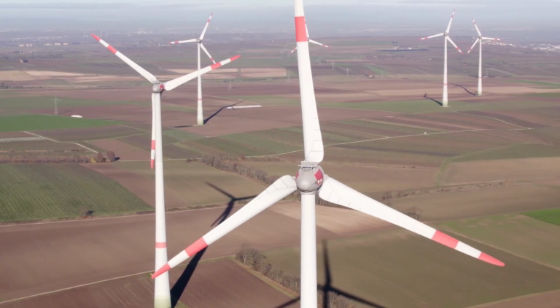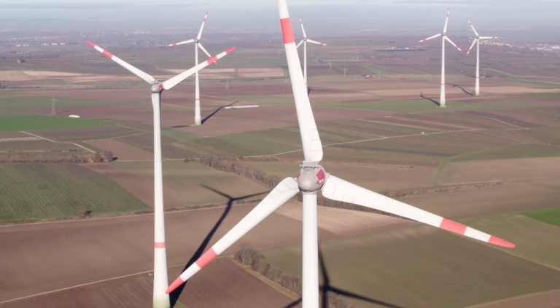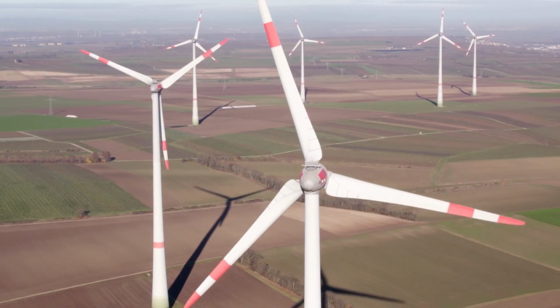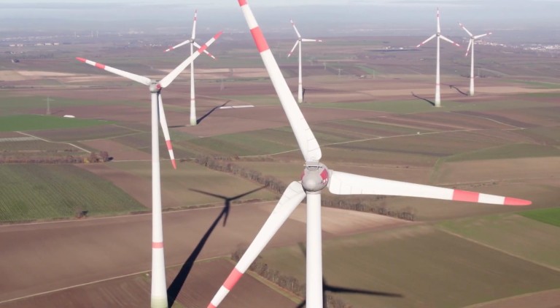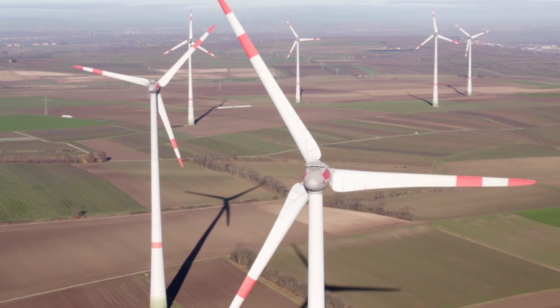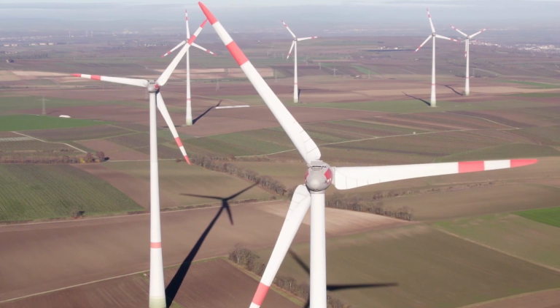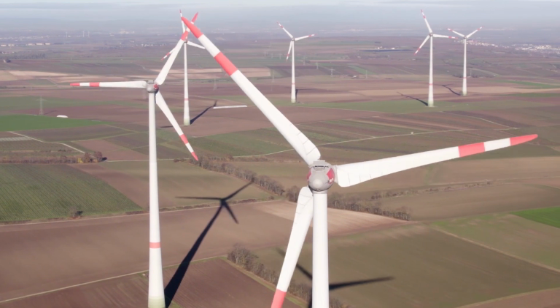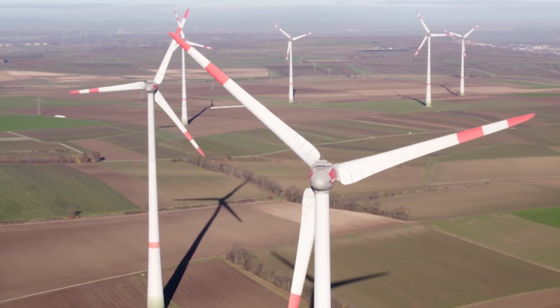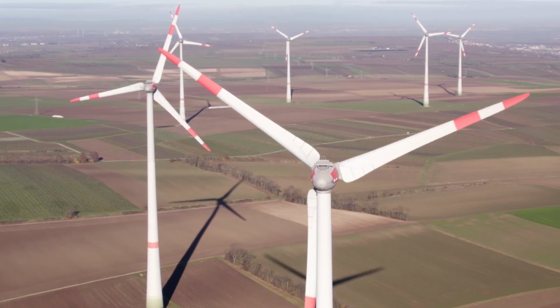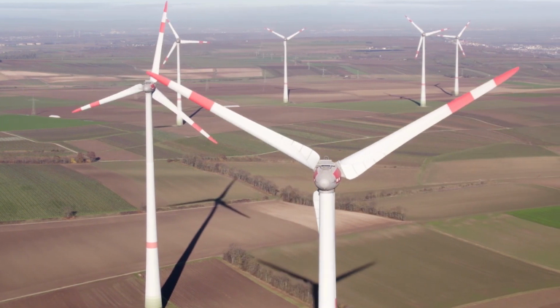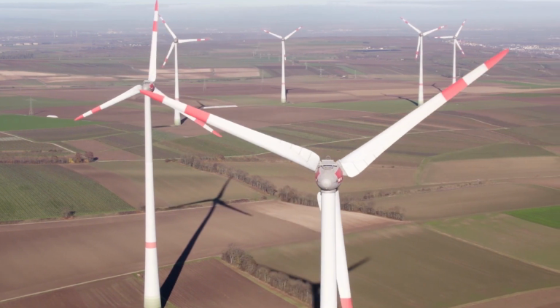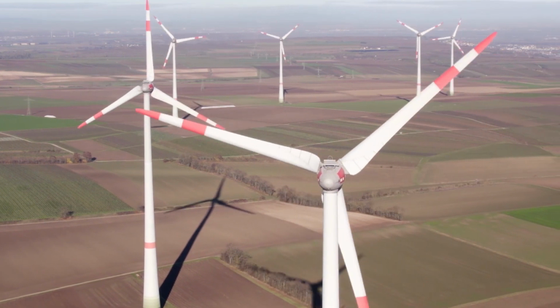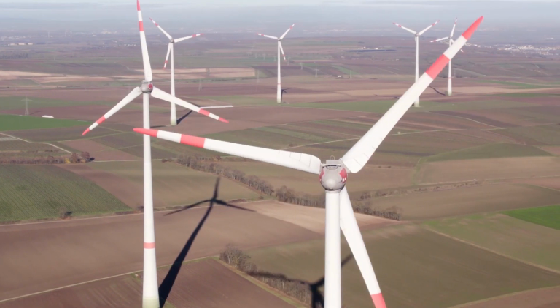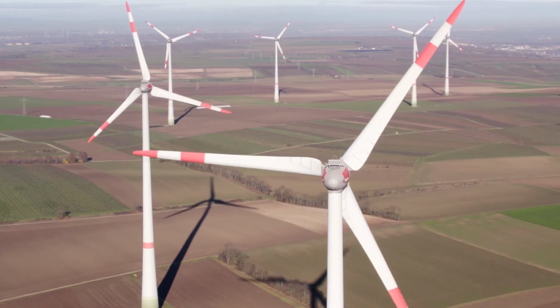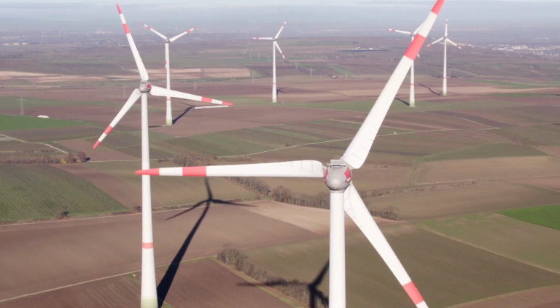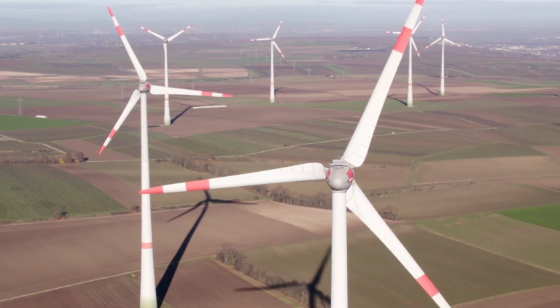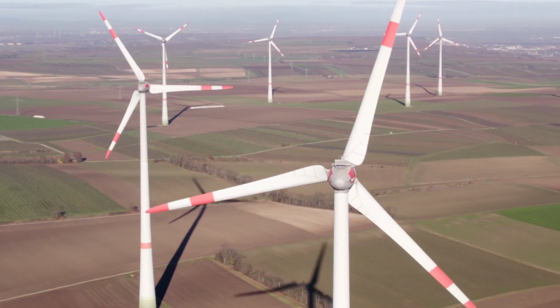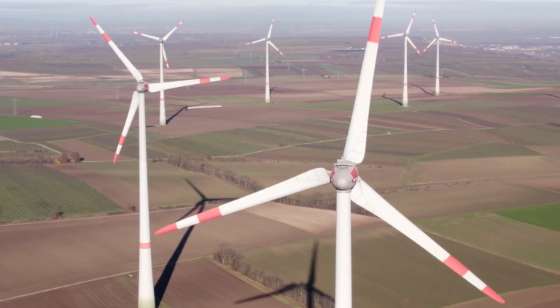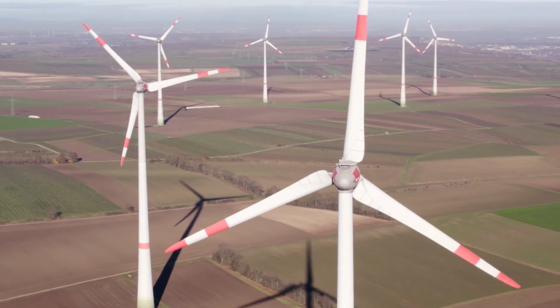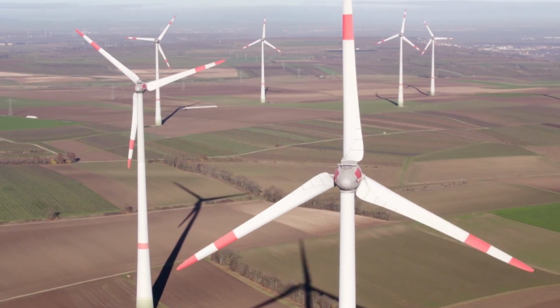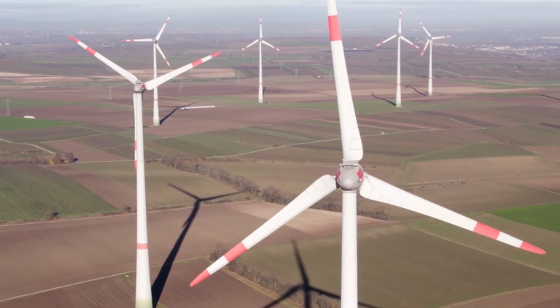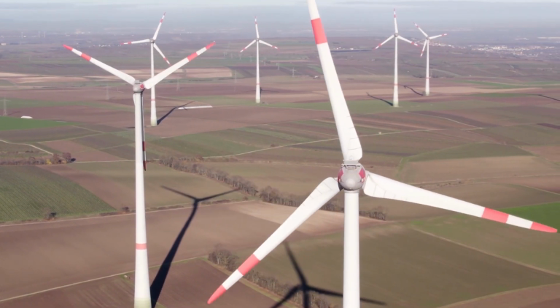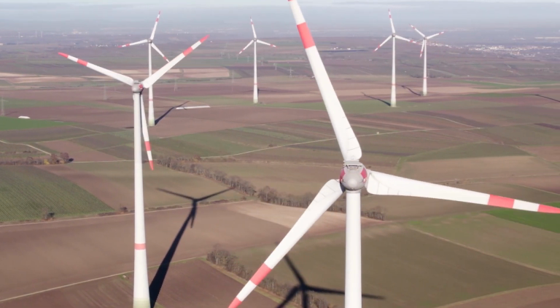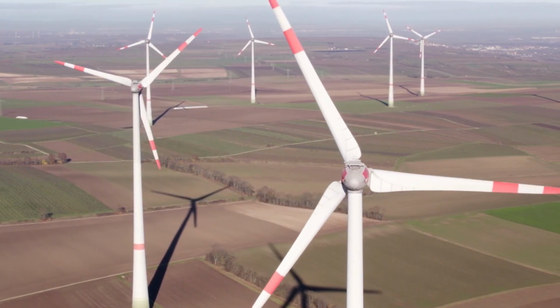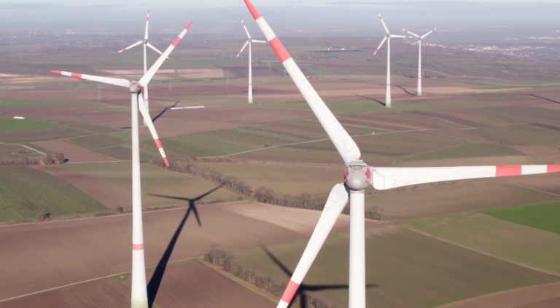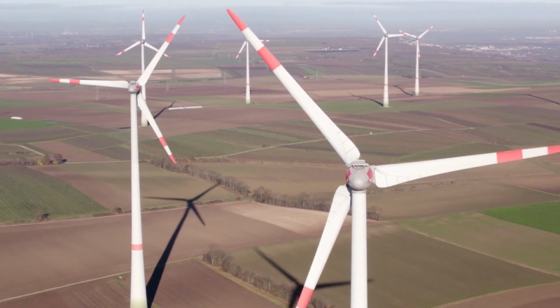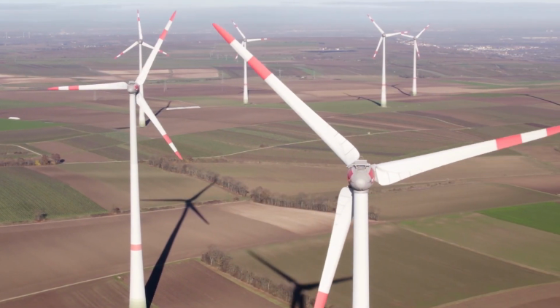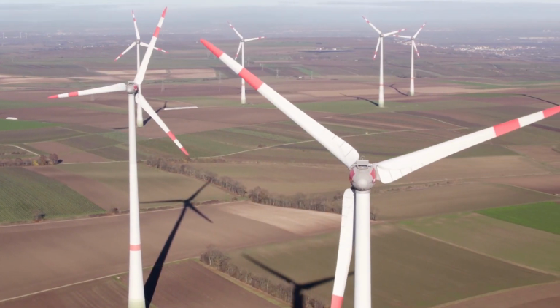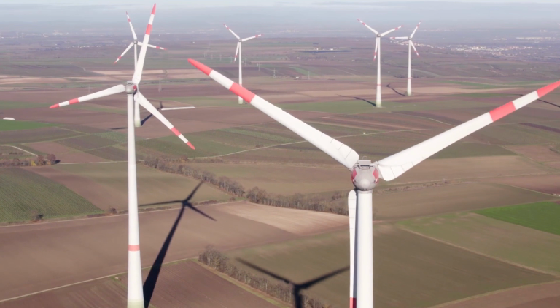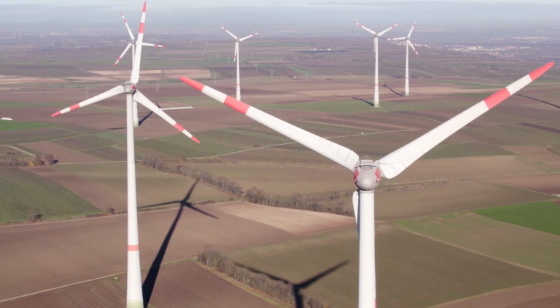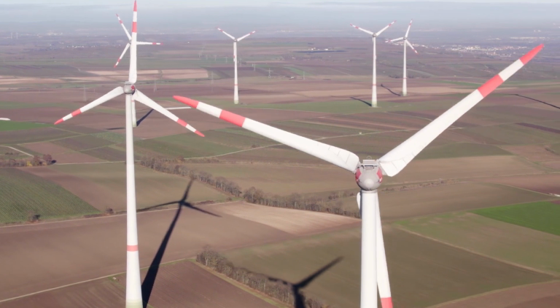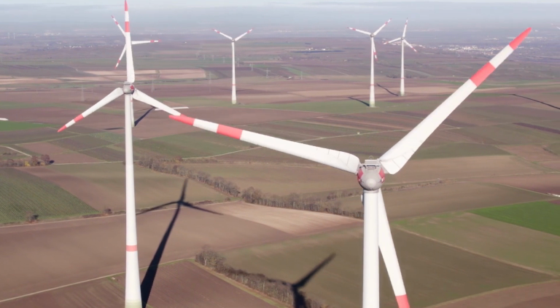Discover what Energy Vault can do for your company today. For more information, visit our website for all the details.